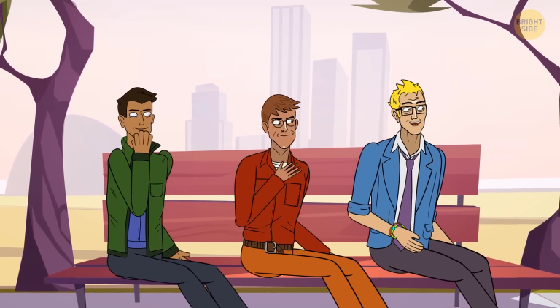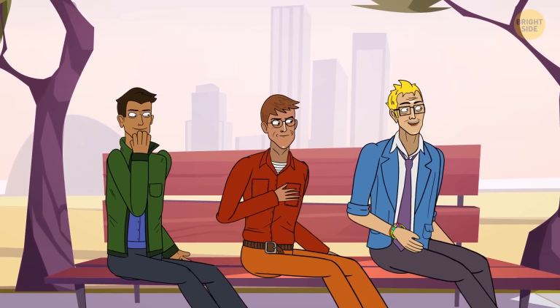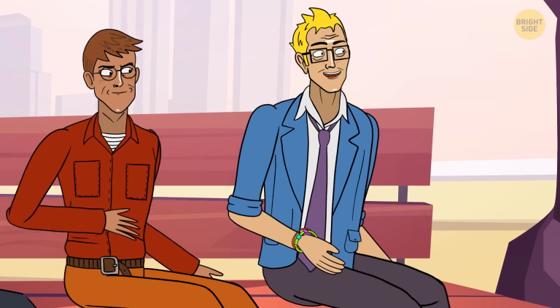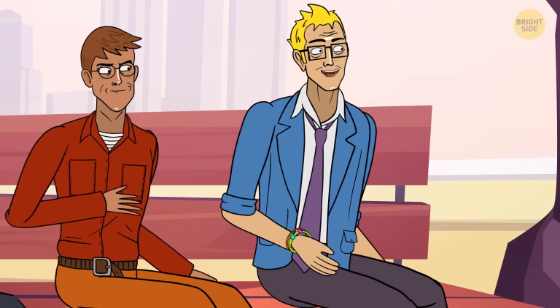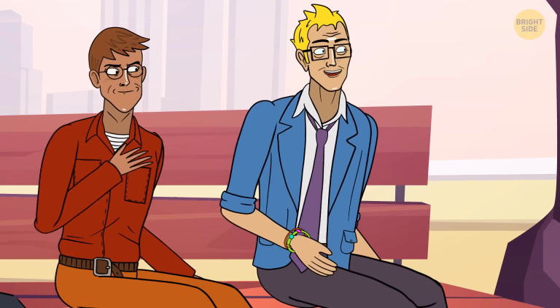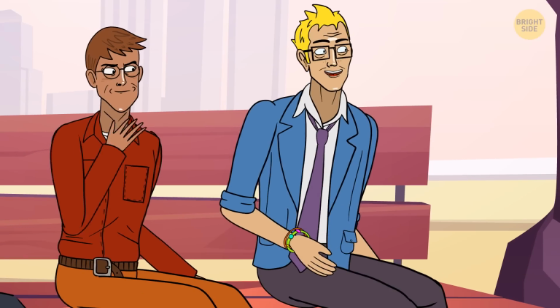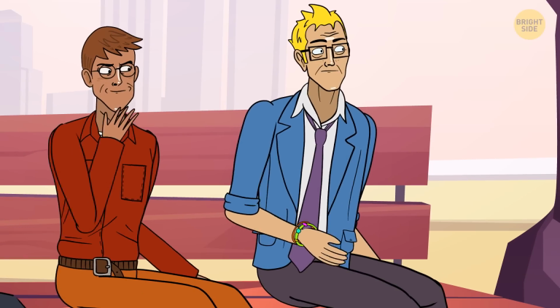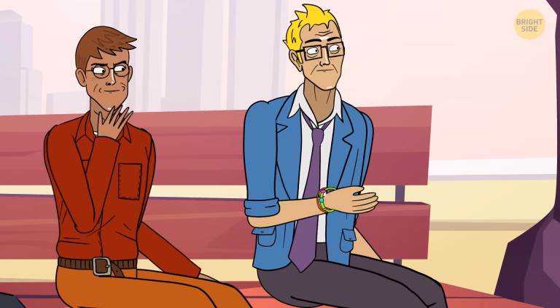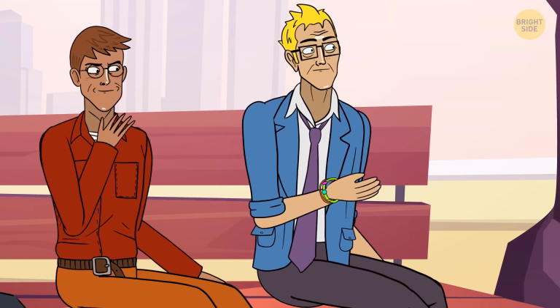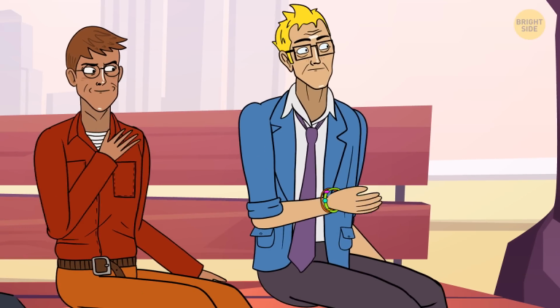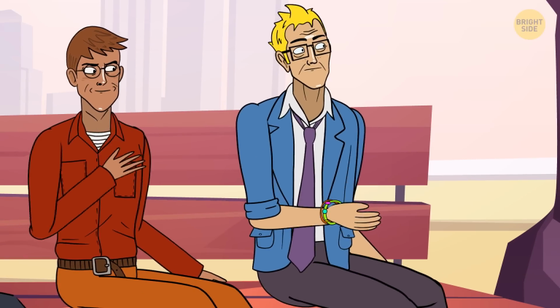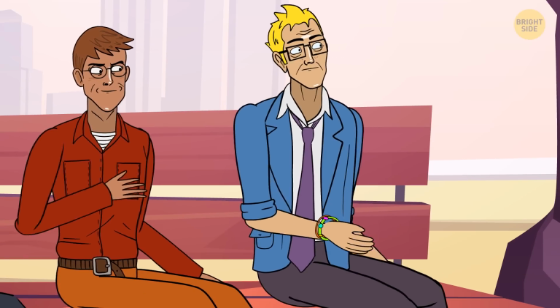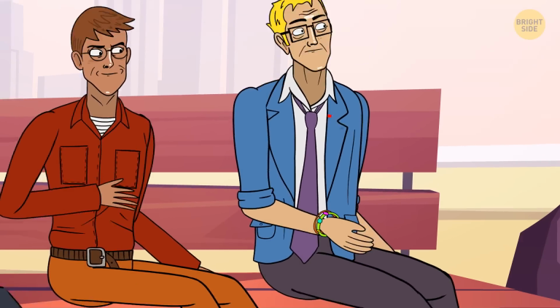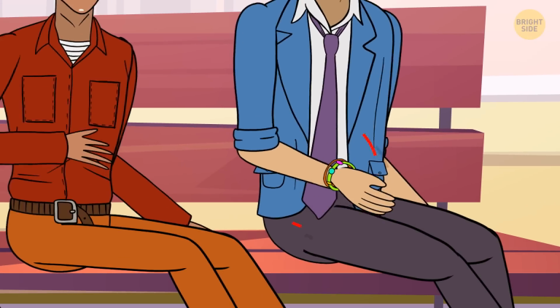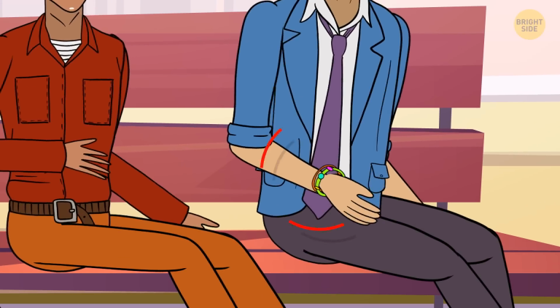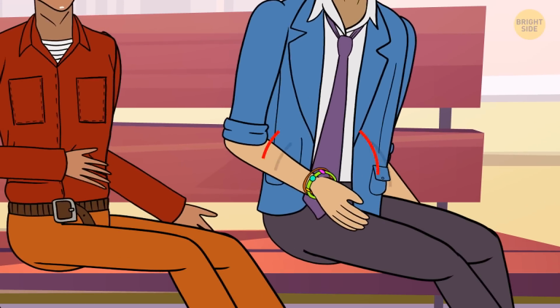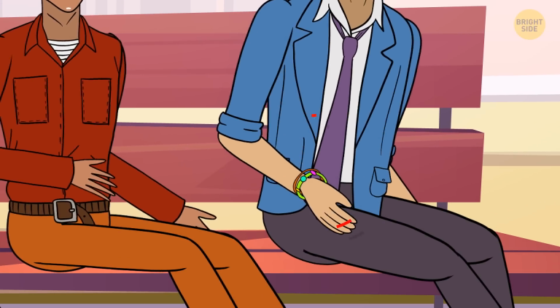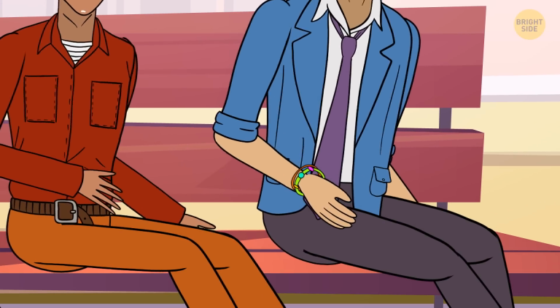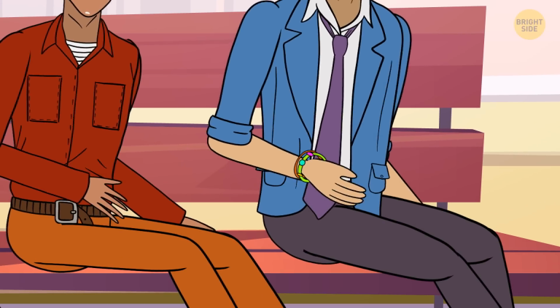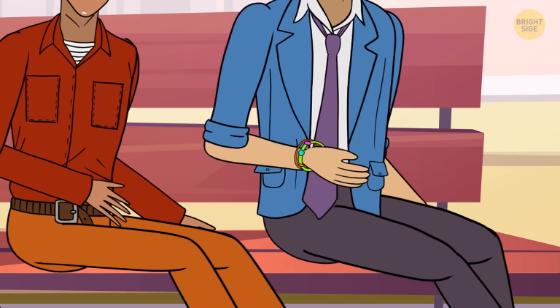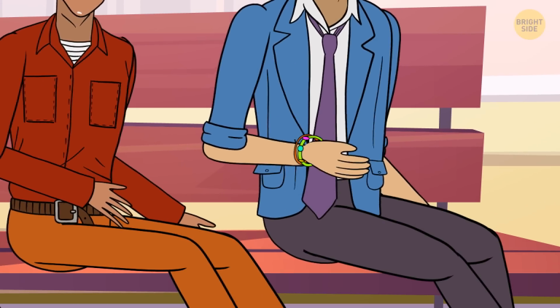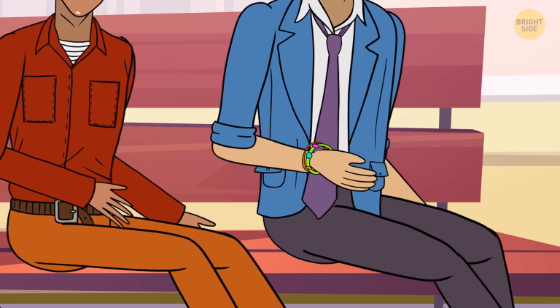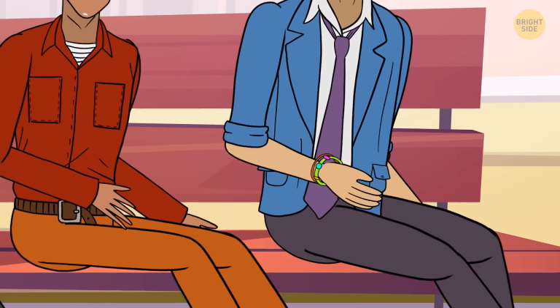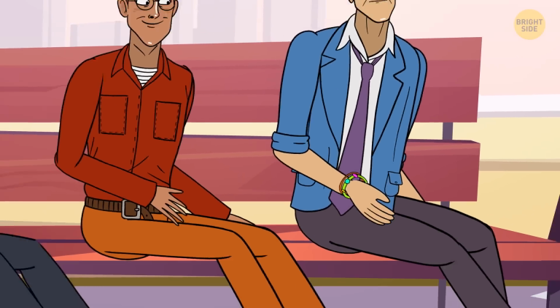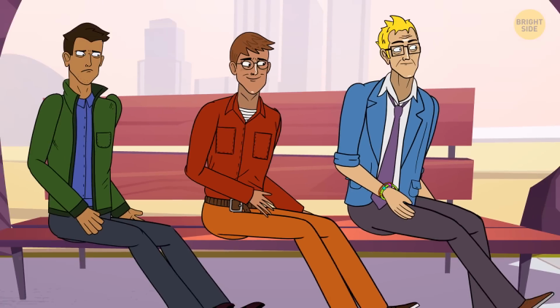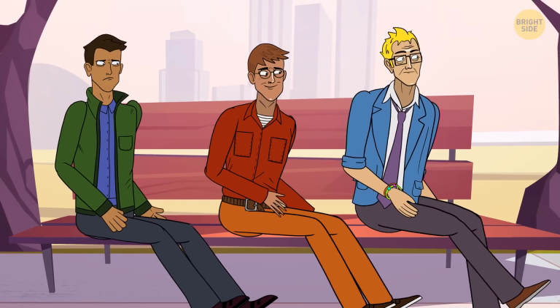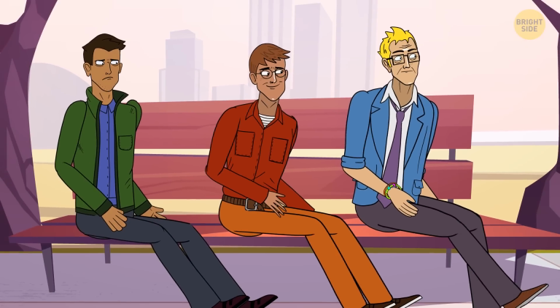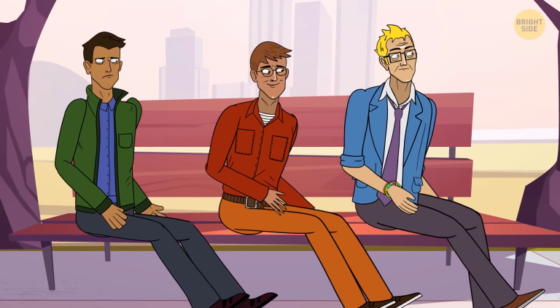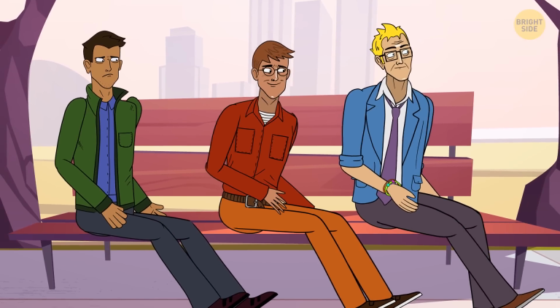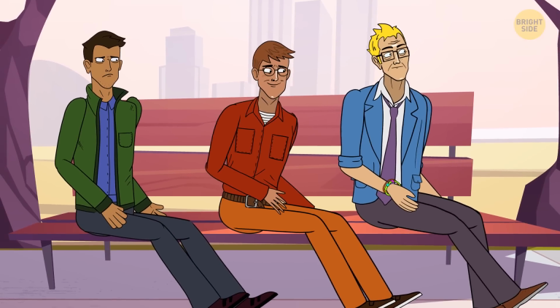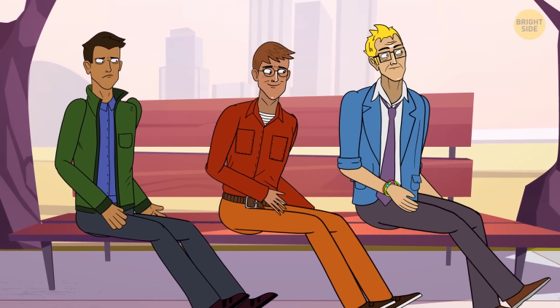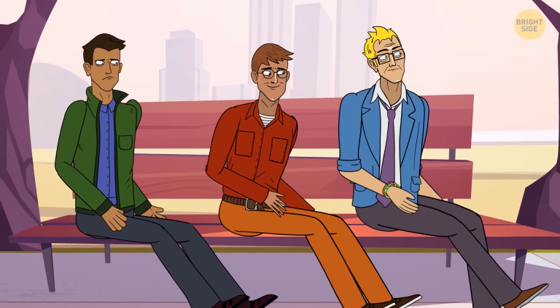It's Ben. Look at his wrist — he's wearing two bracelets, probably made by his younger sisters.